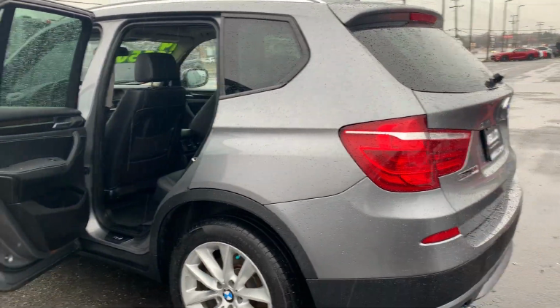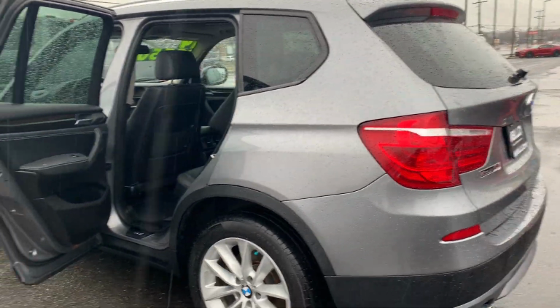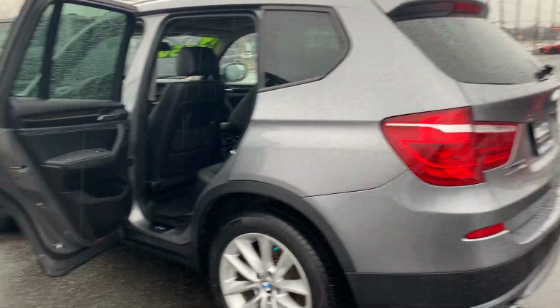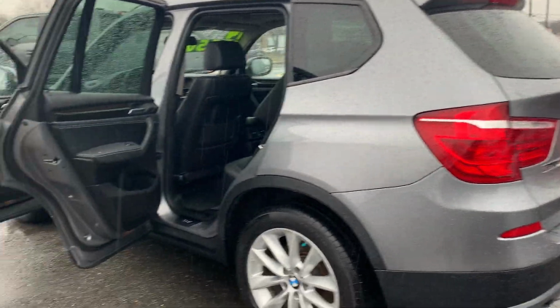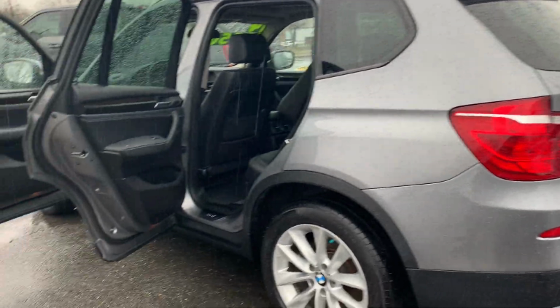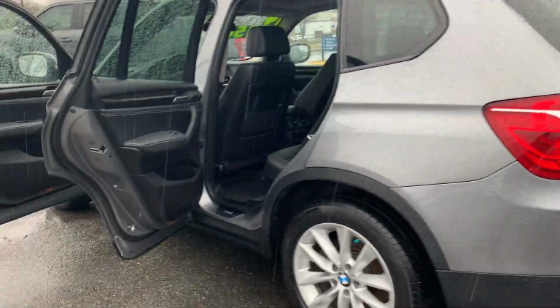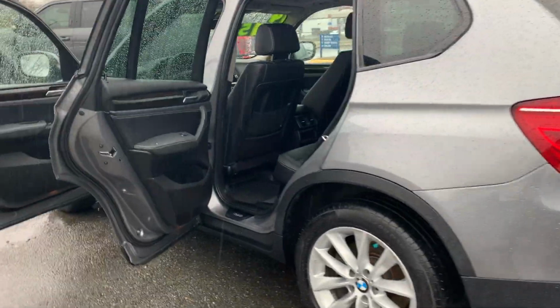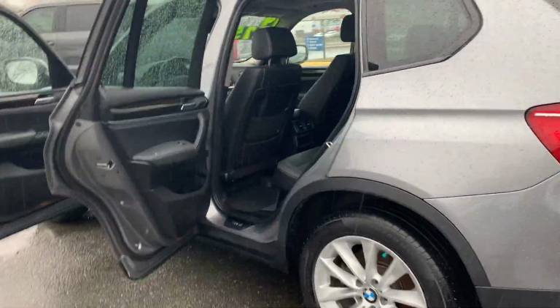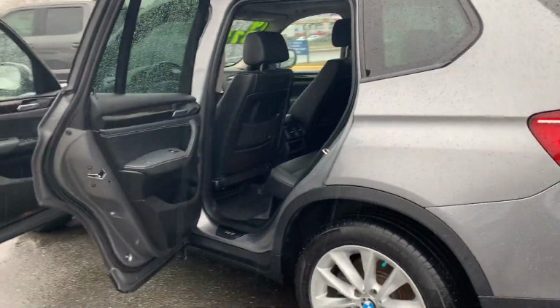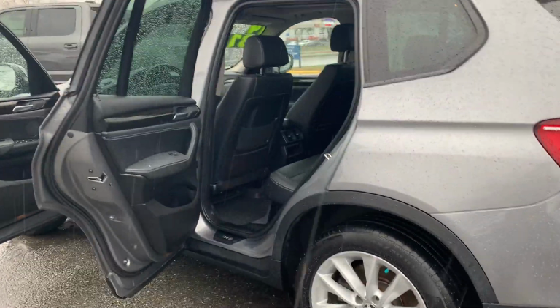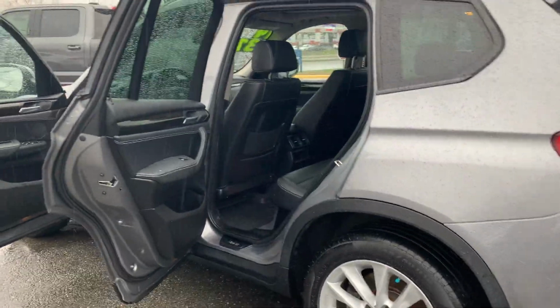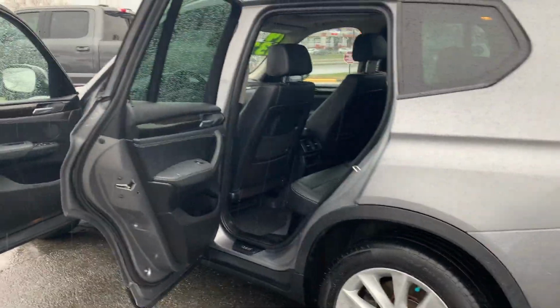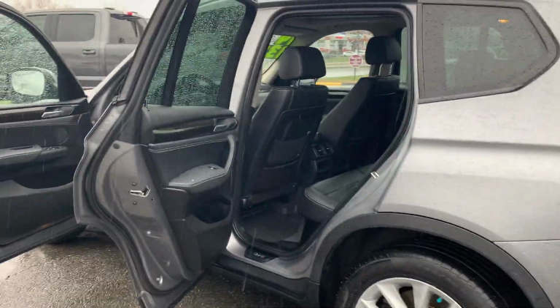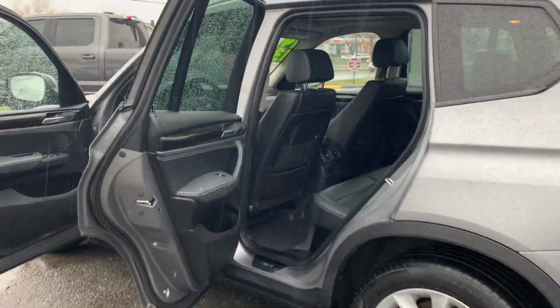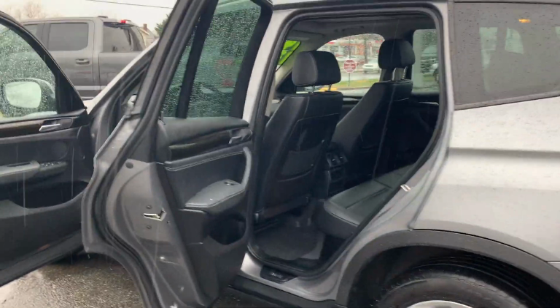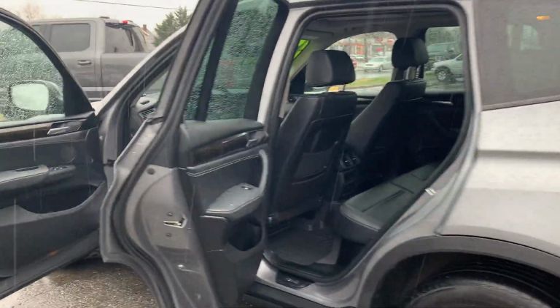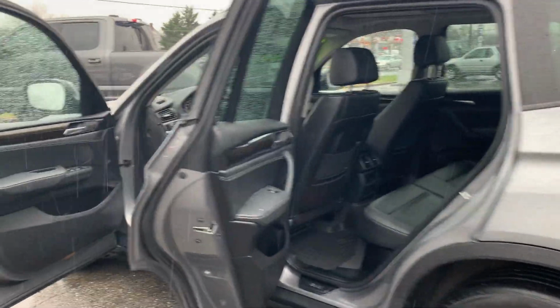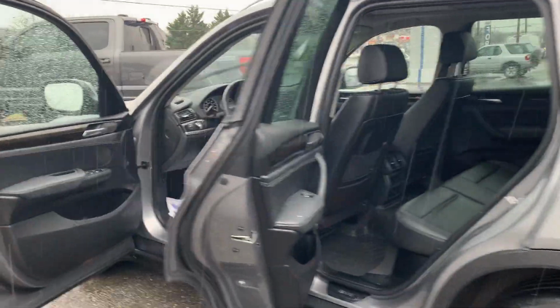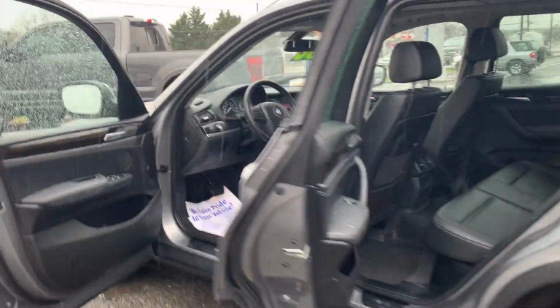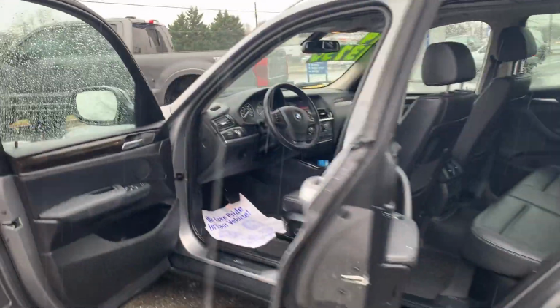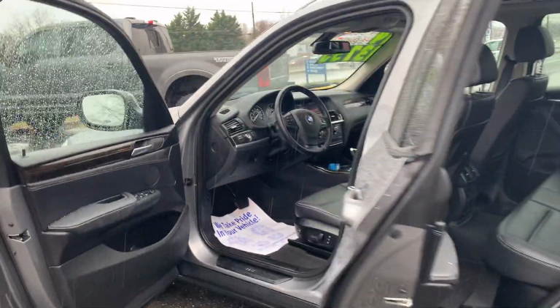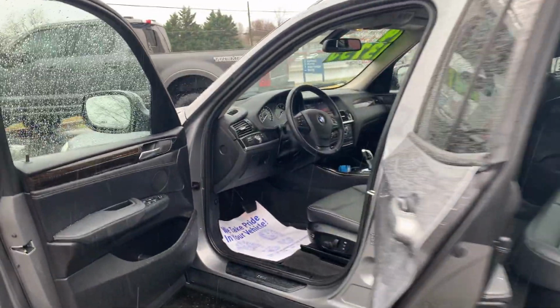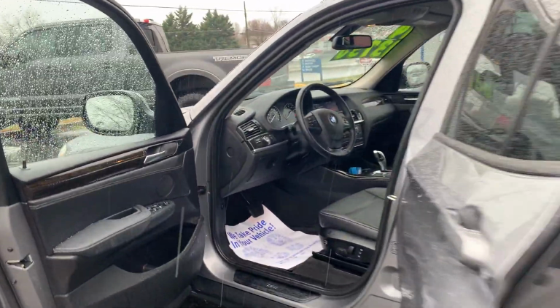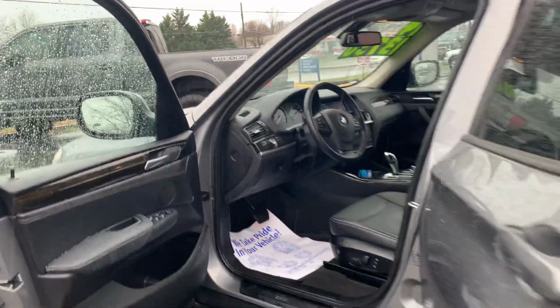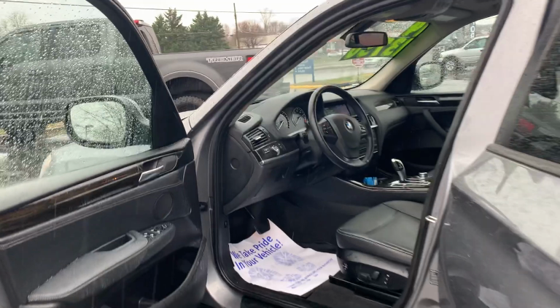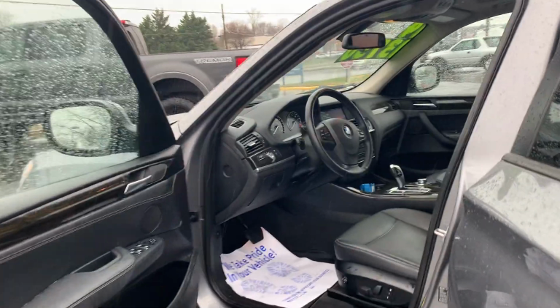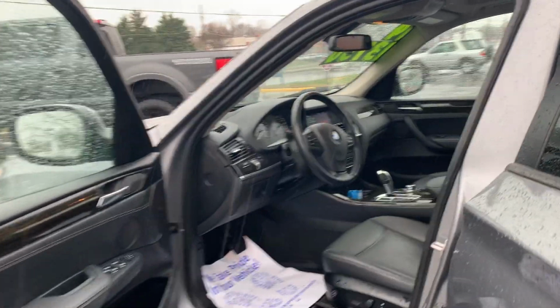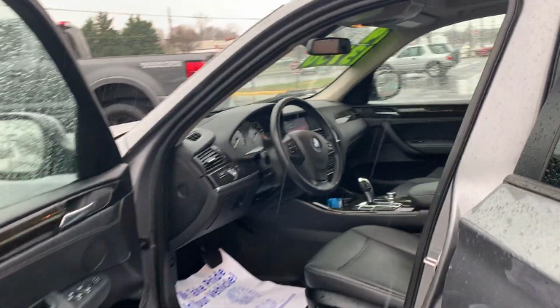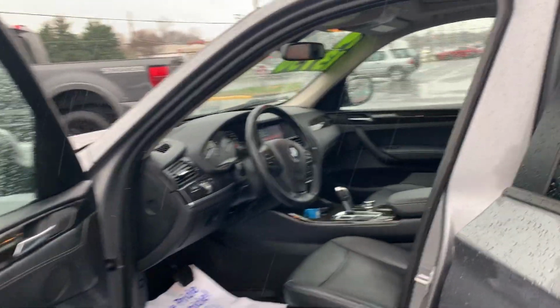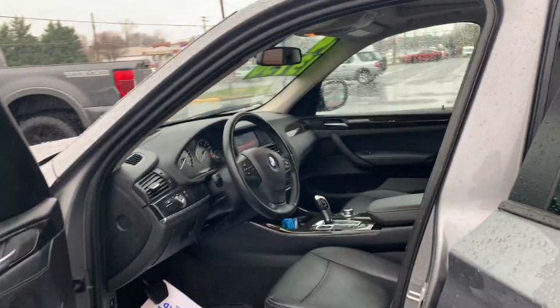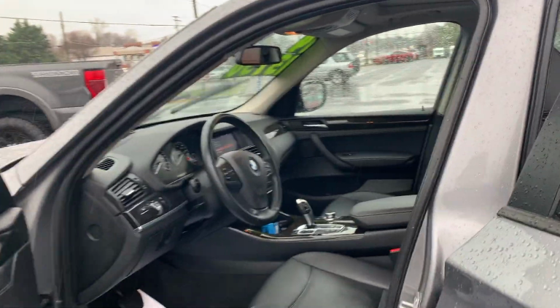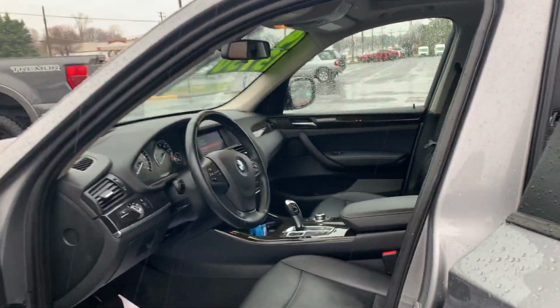To help you feel safe and secure, it's equipped with brake assist.